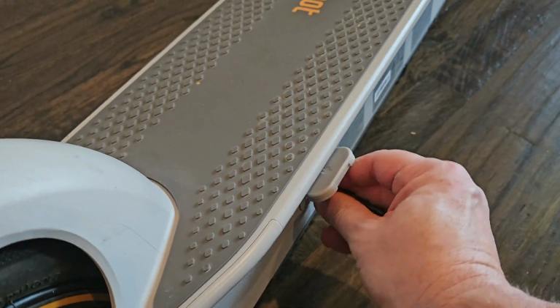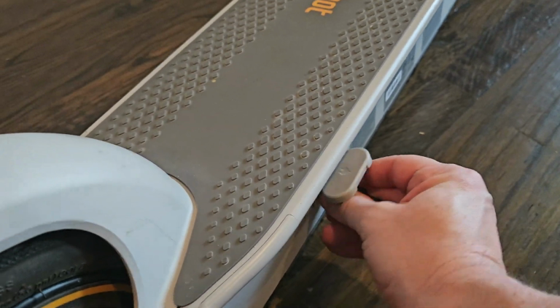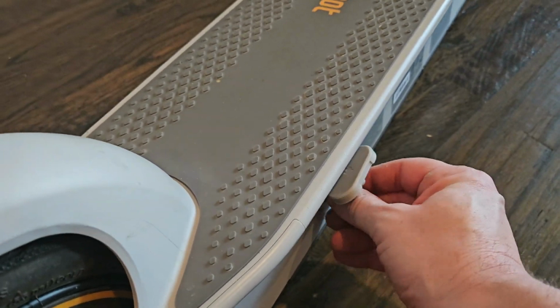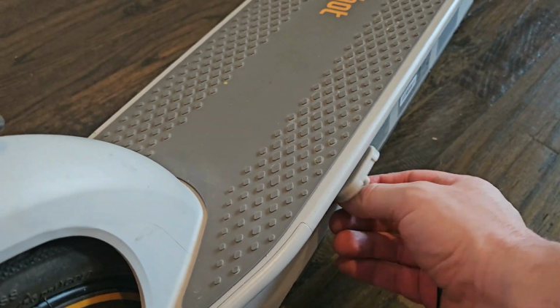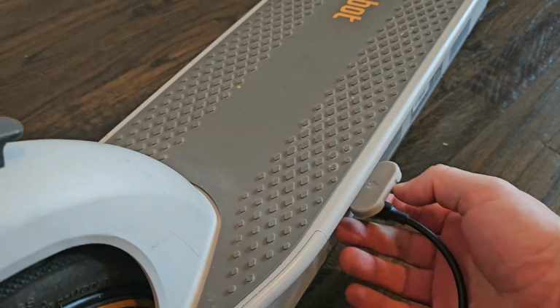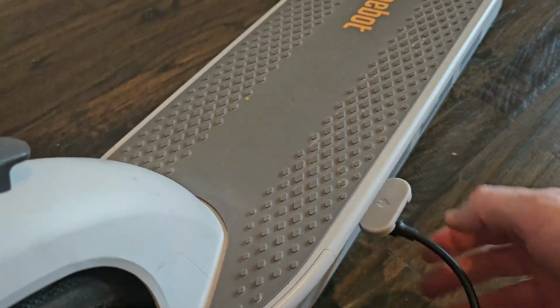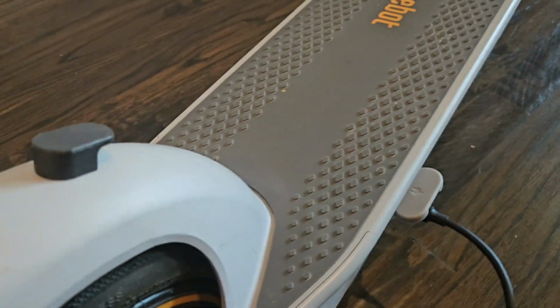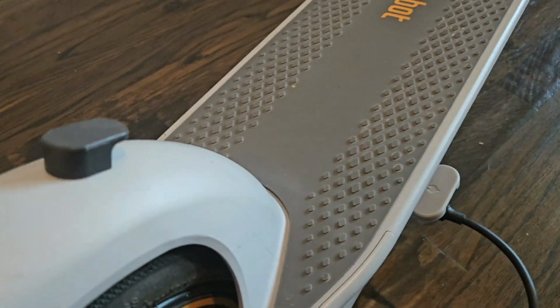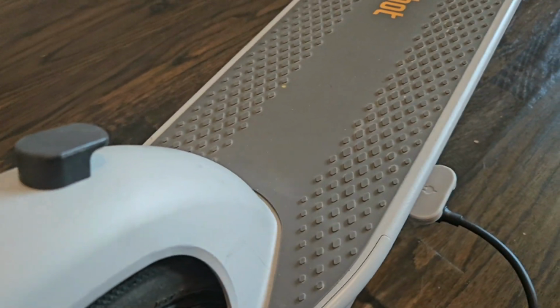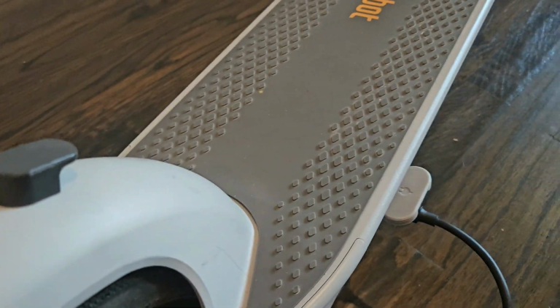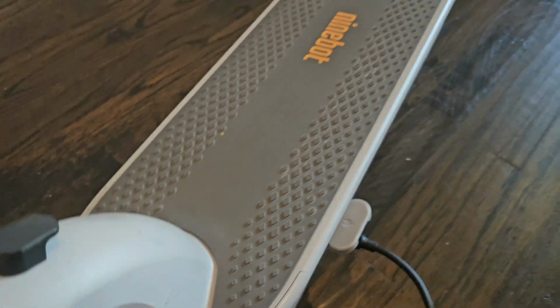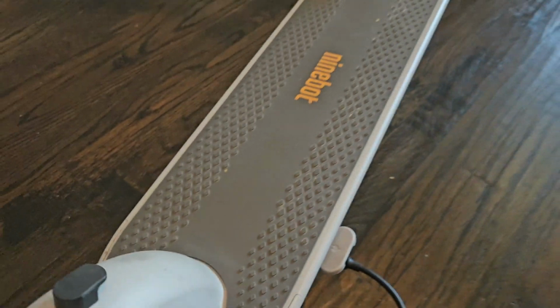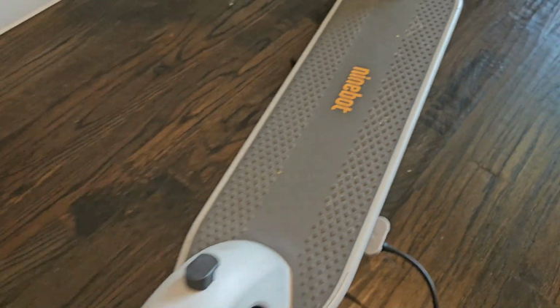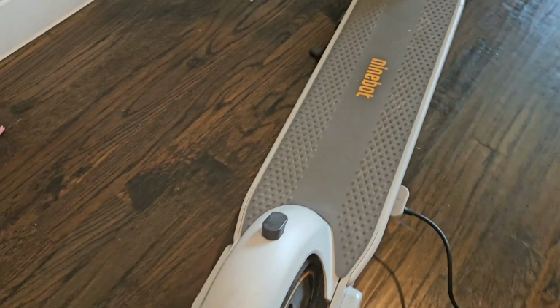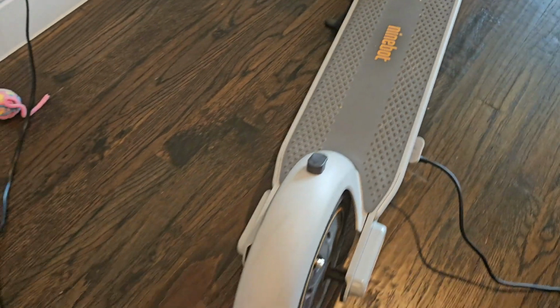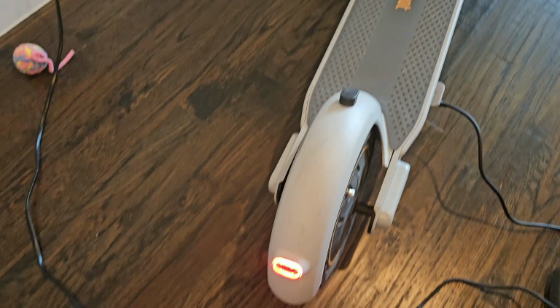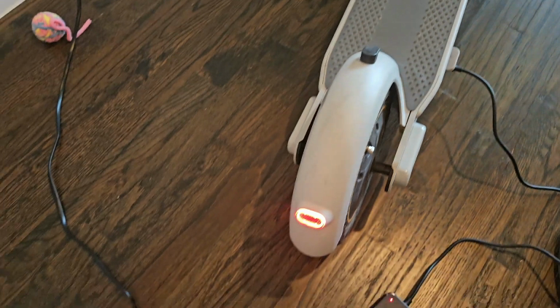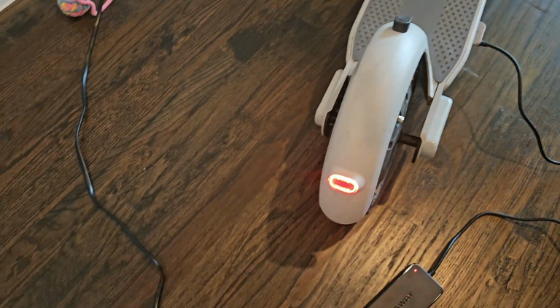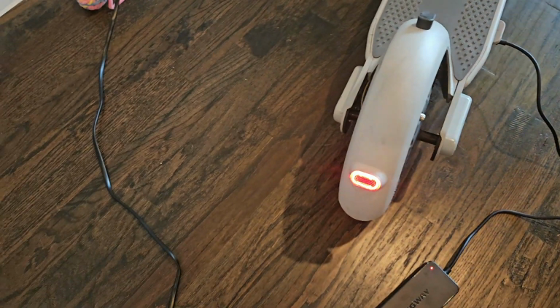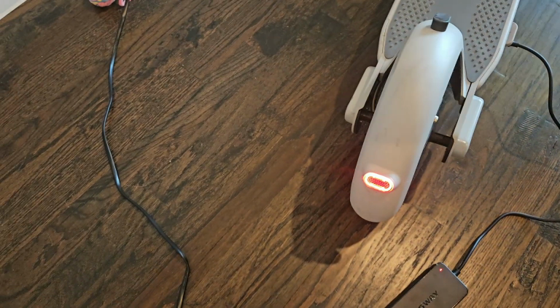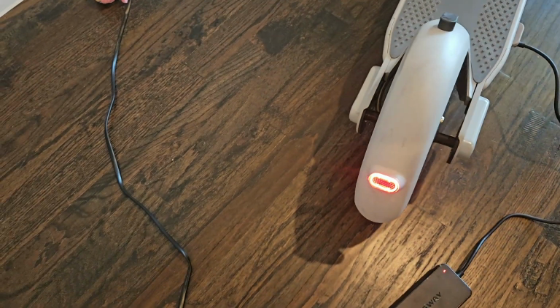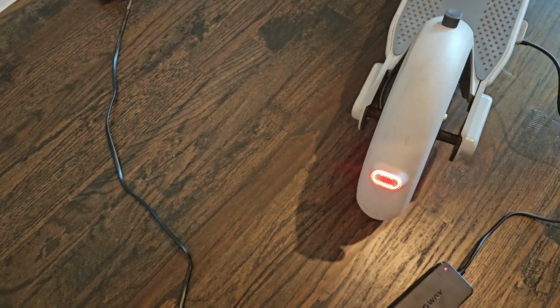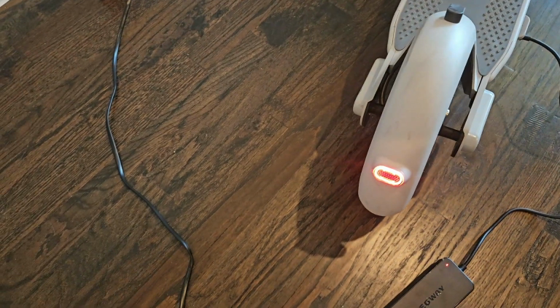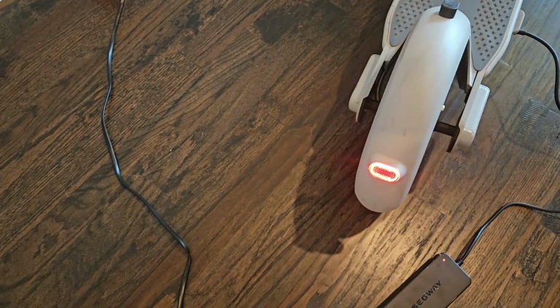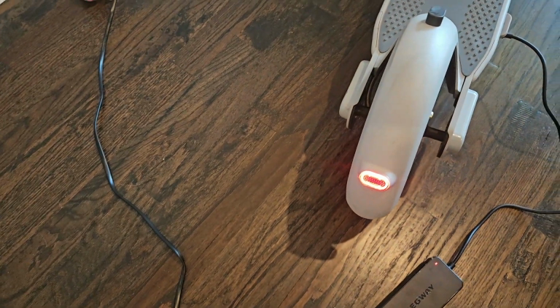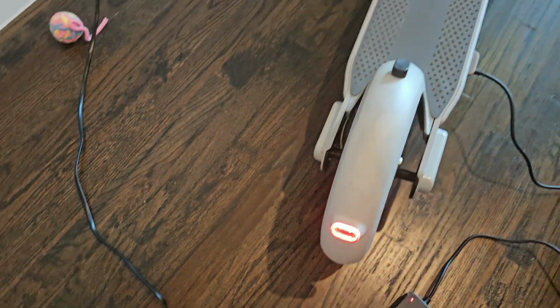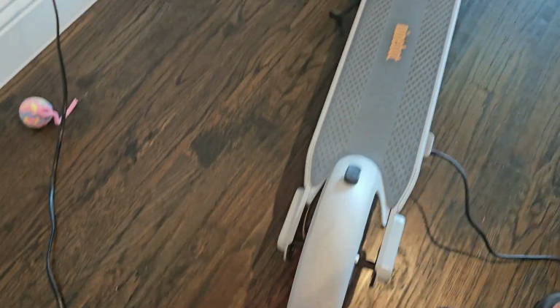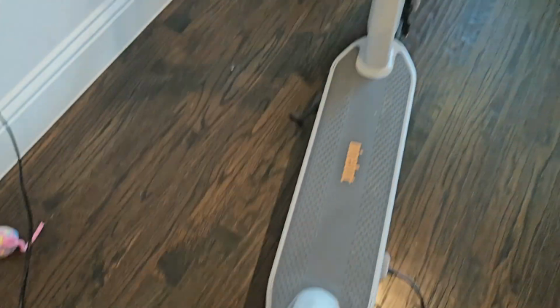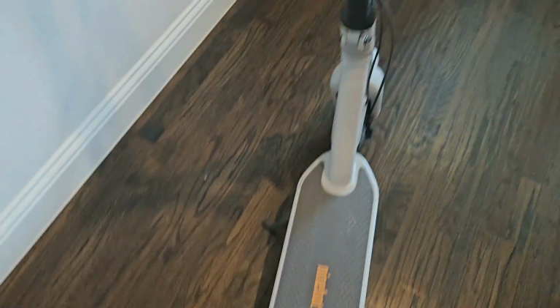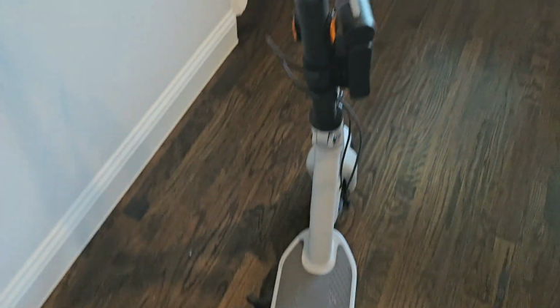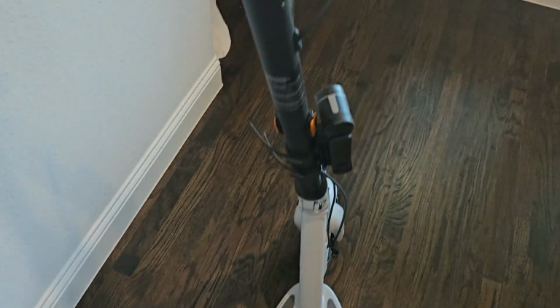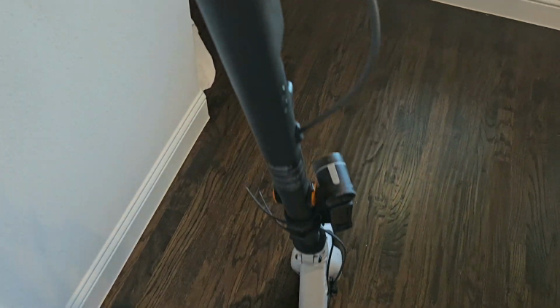This worked for me first try. I plugged it in, the battery's charging, and all's good with the scooter — so good luck with yours.